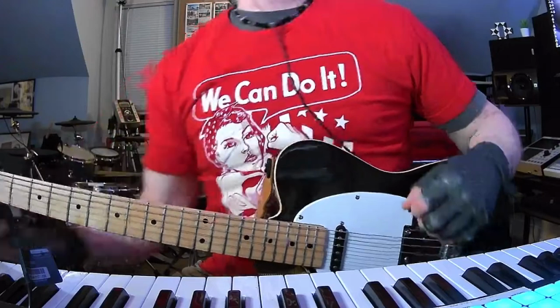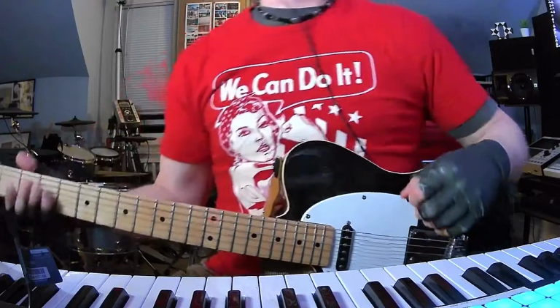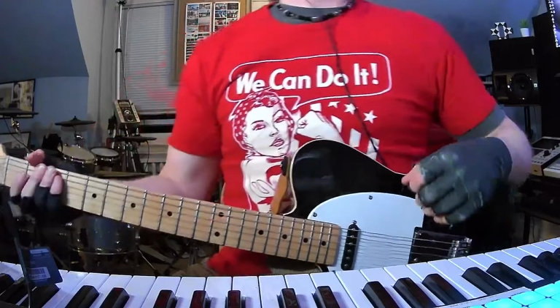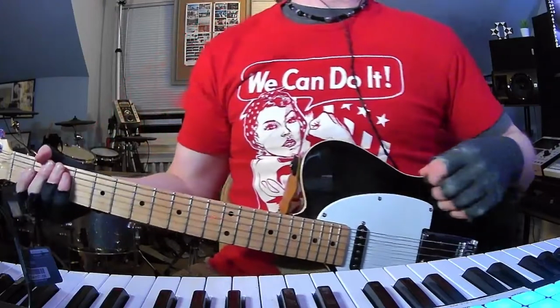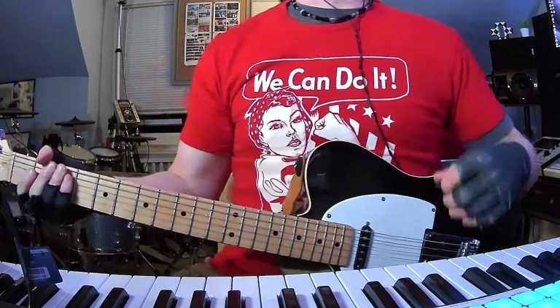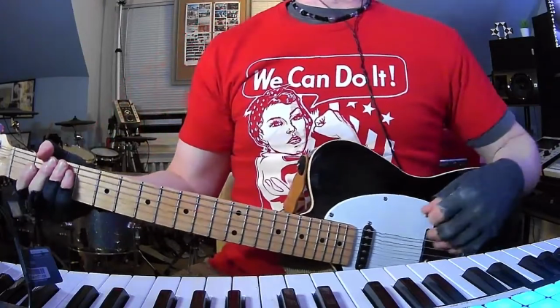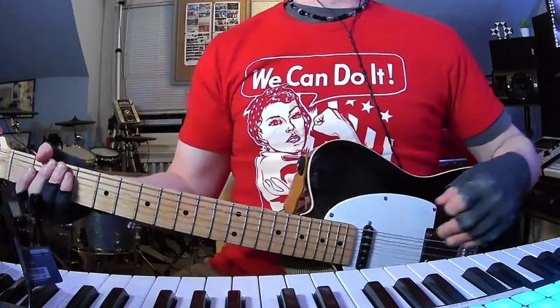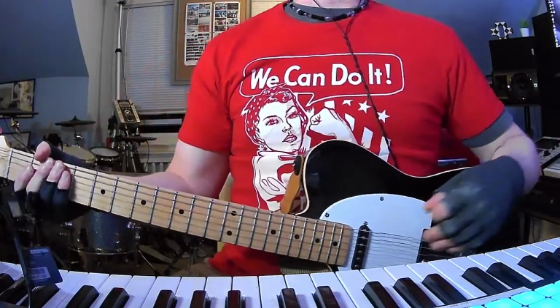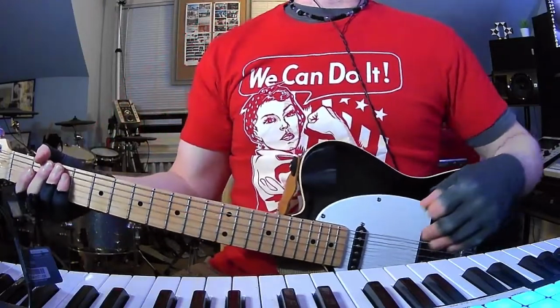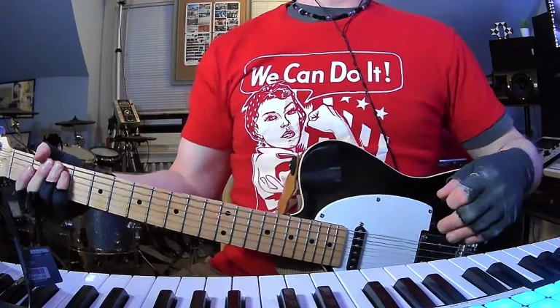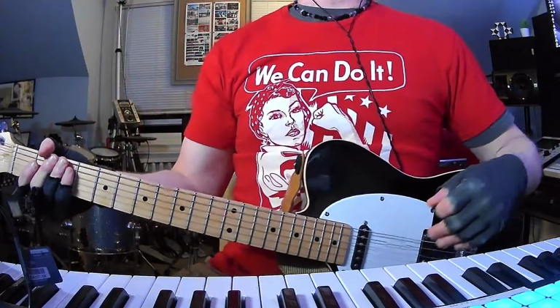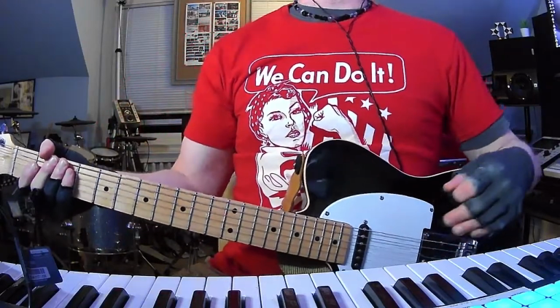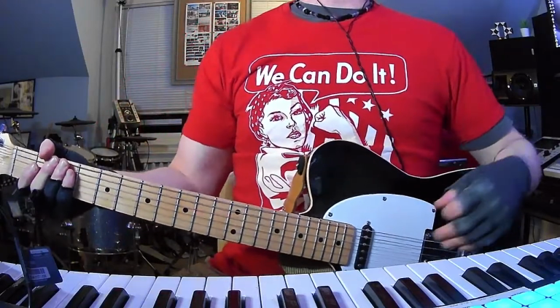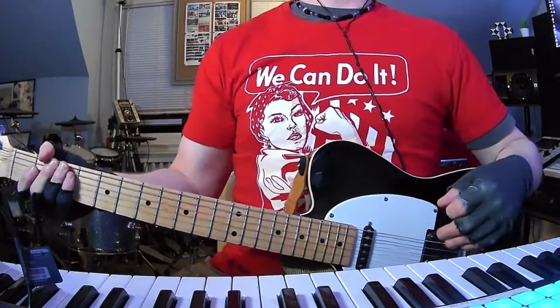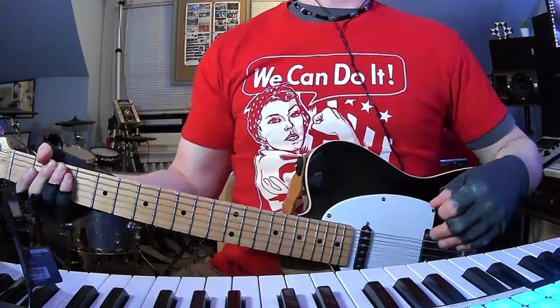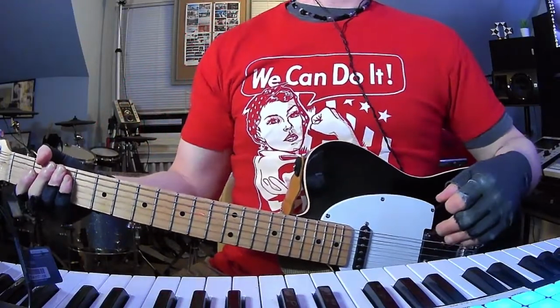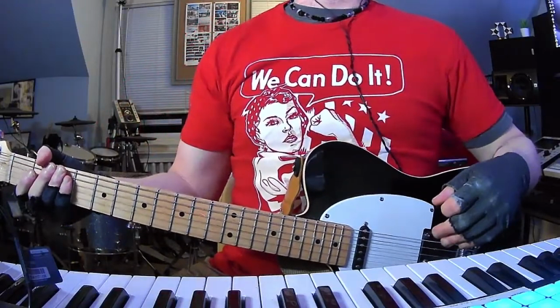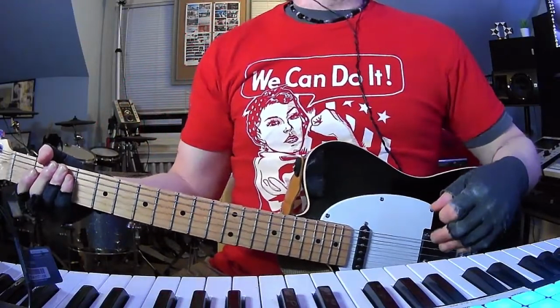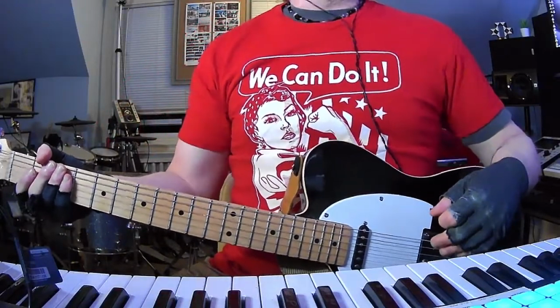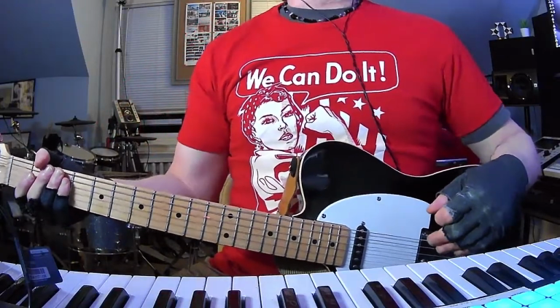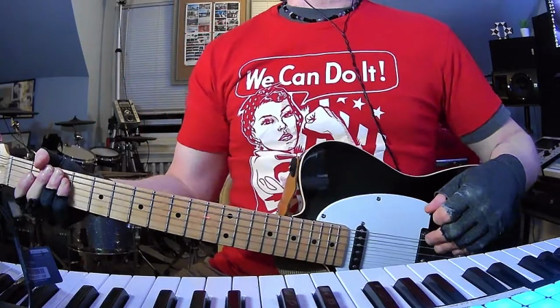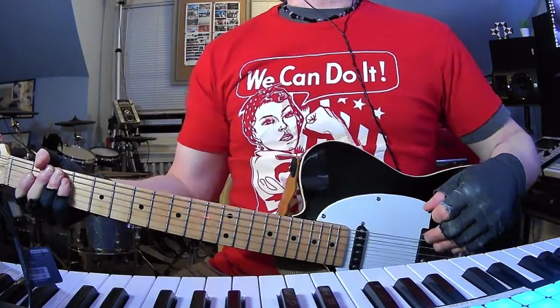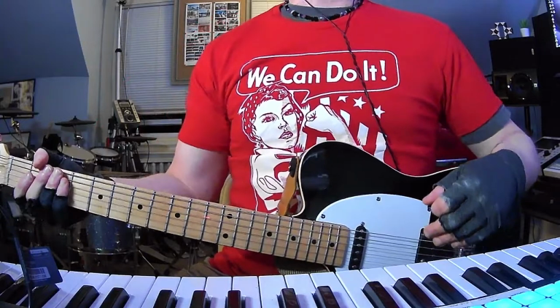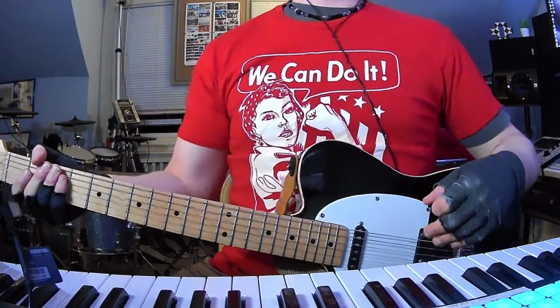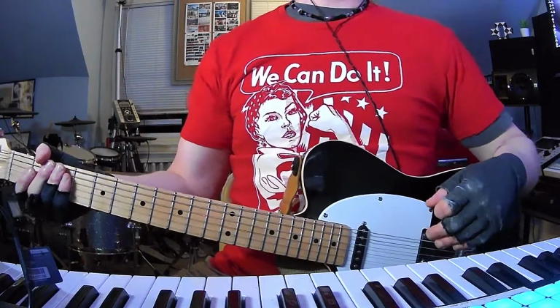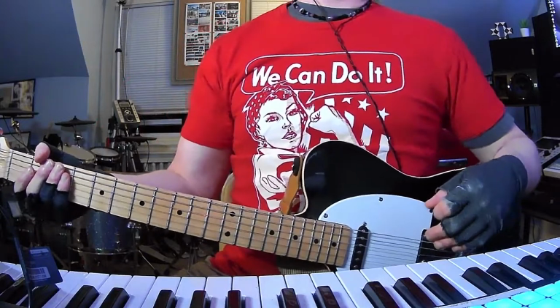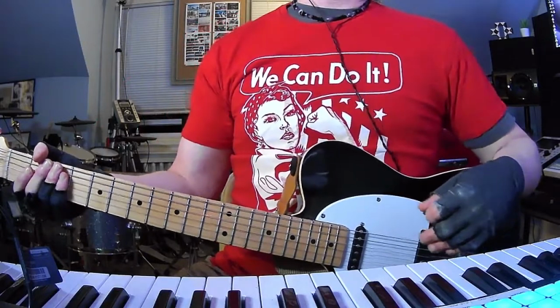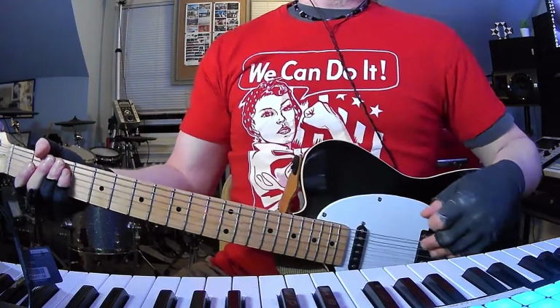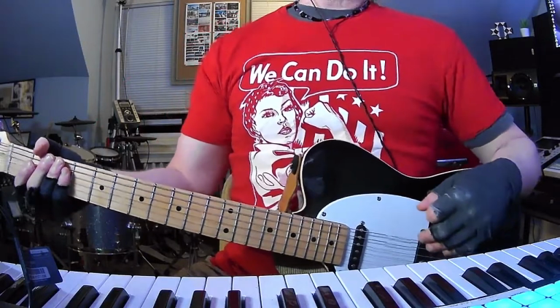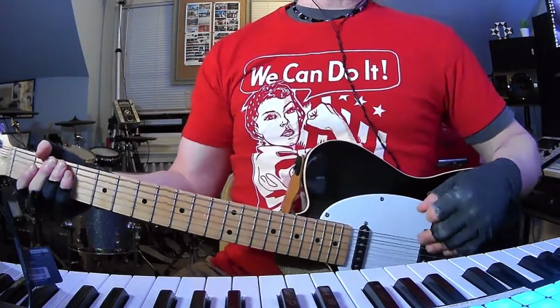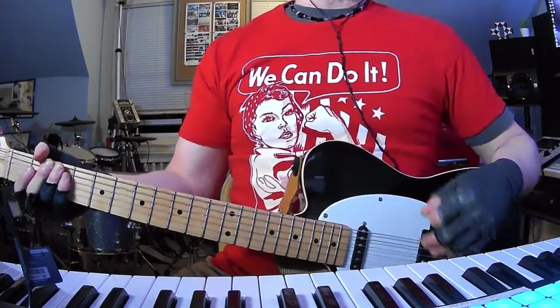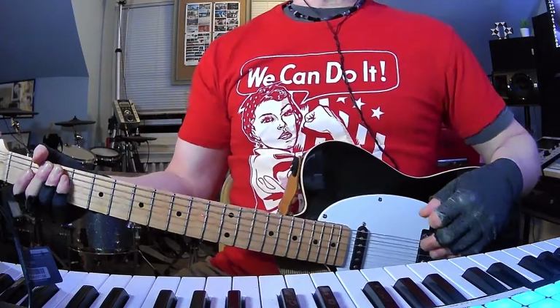How's it going everybody? I am back with yet another short and to the point guitar and chords tutorial. Today it's Jets to Brazil yet again with Chinatown.